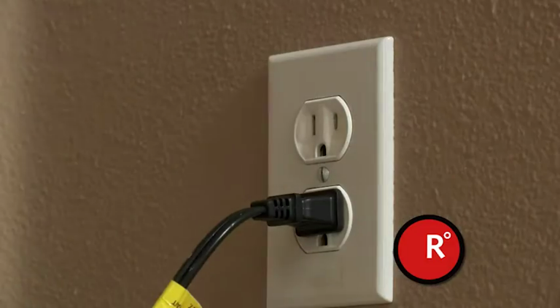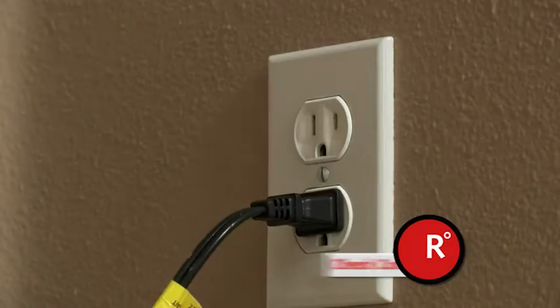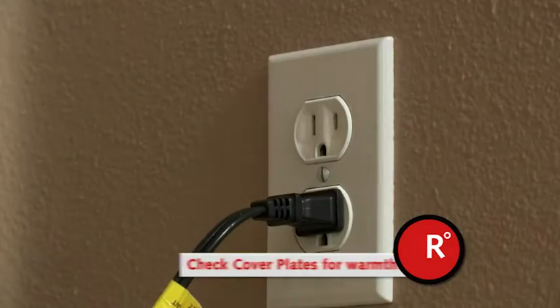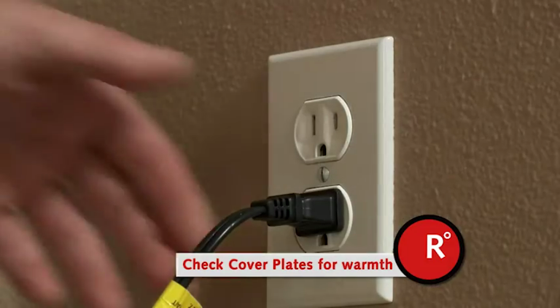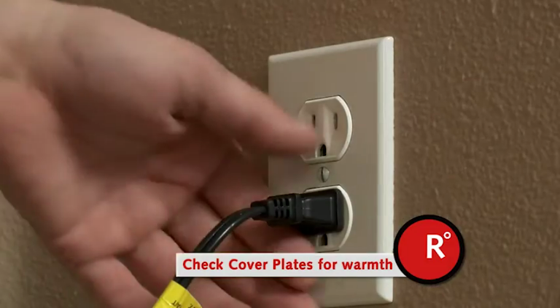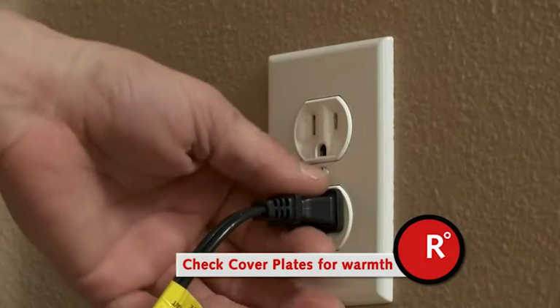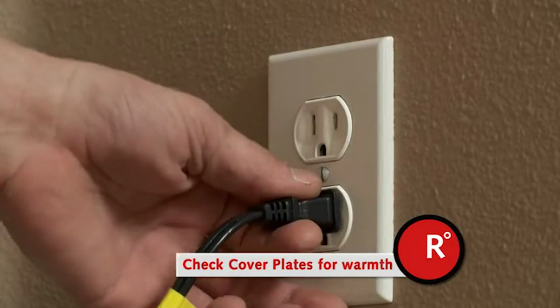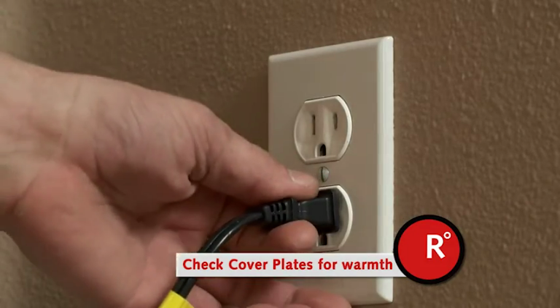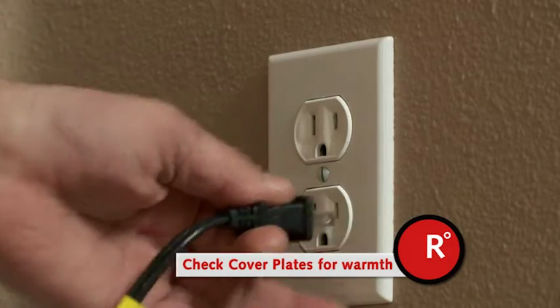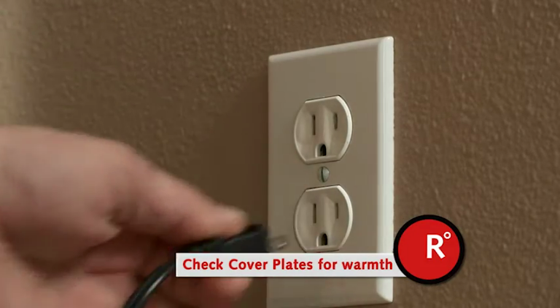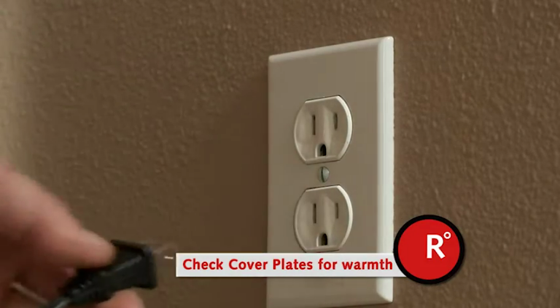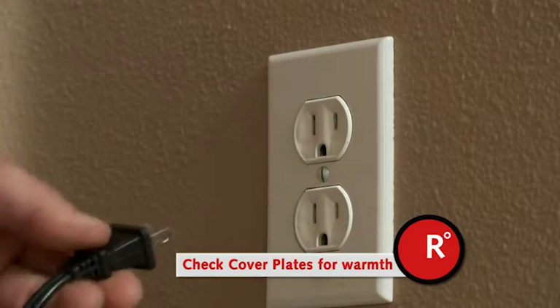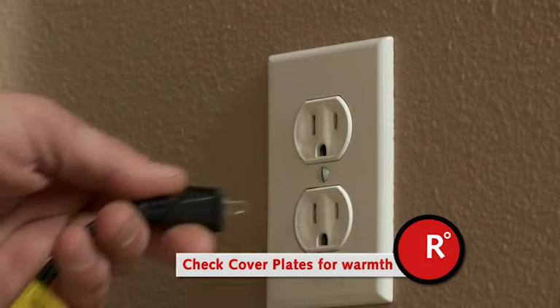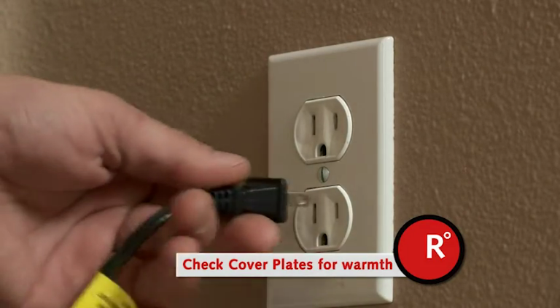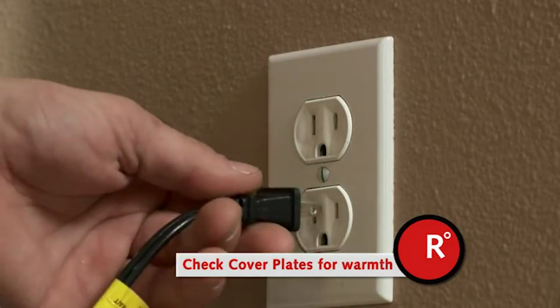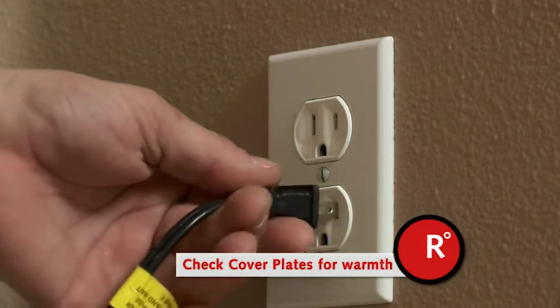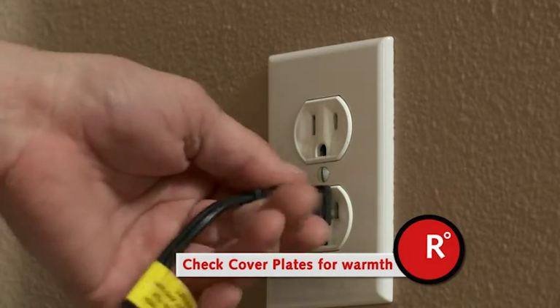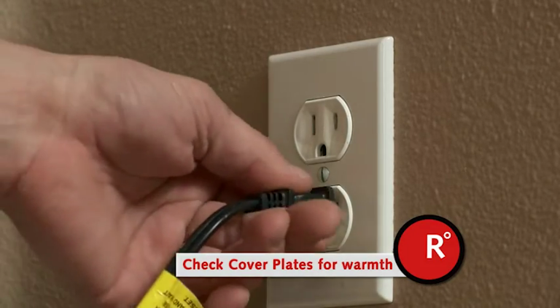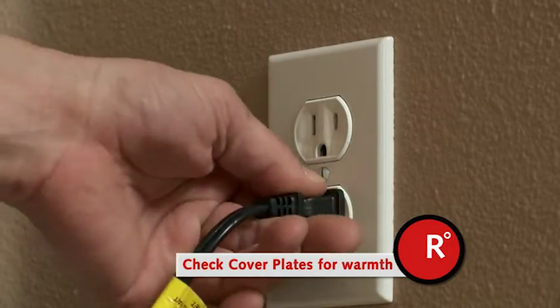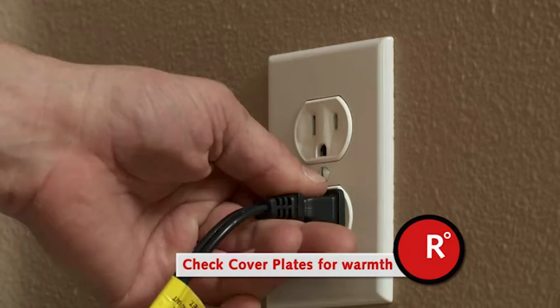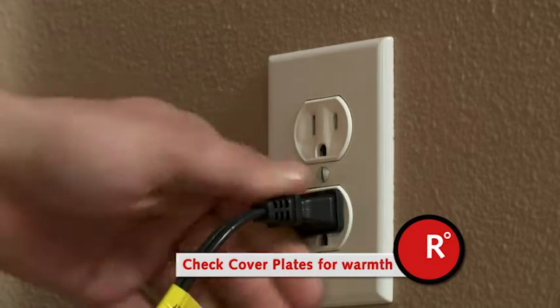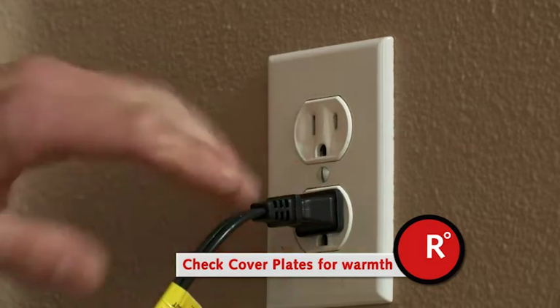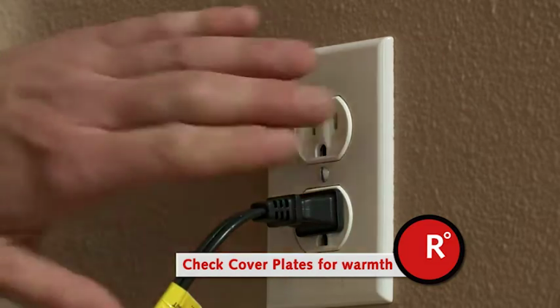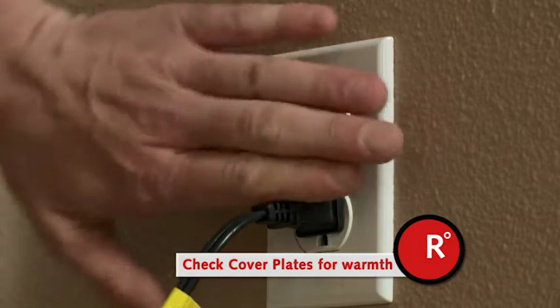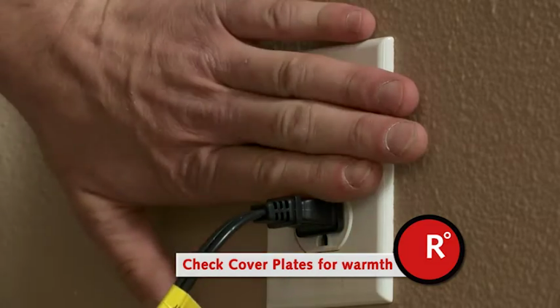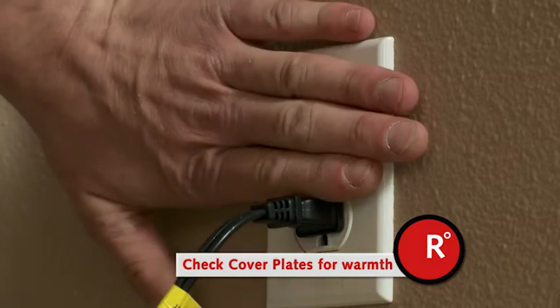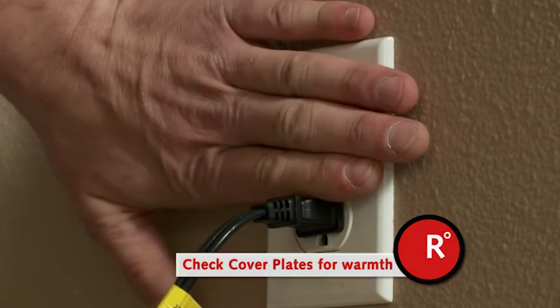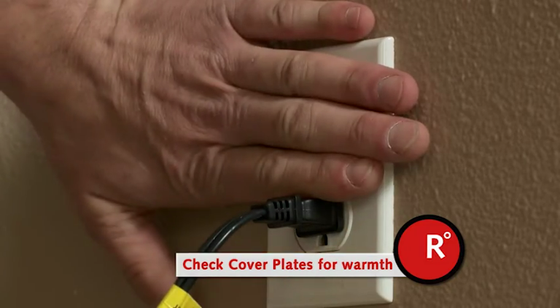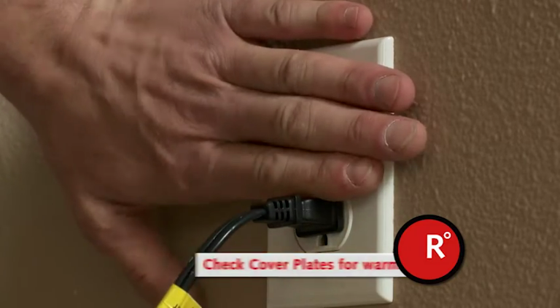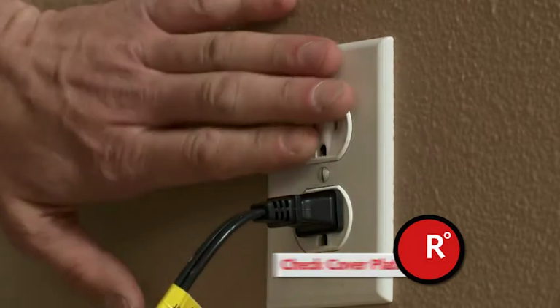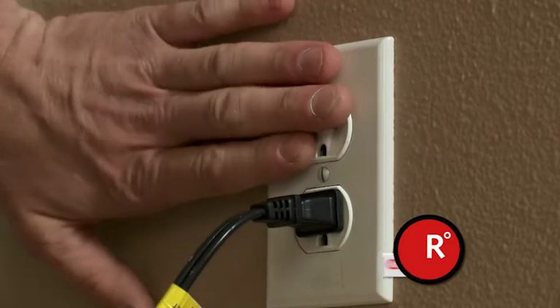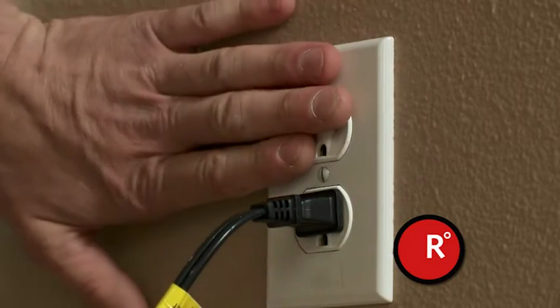Inspect all cover plates. If they're hot or you hear crackling or sizzling in the connection, these are potential fire hazards.